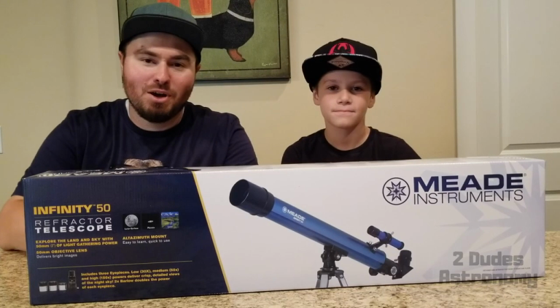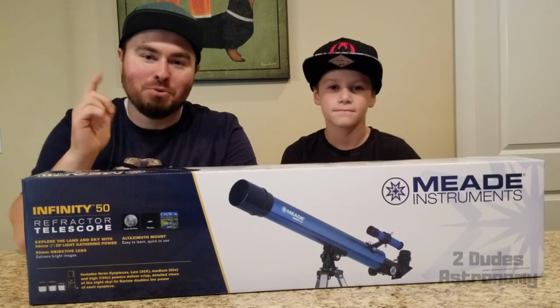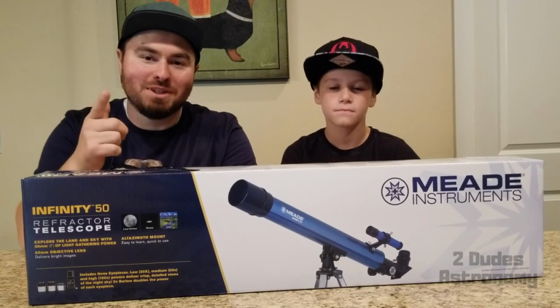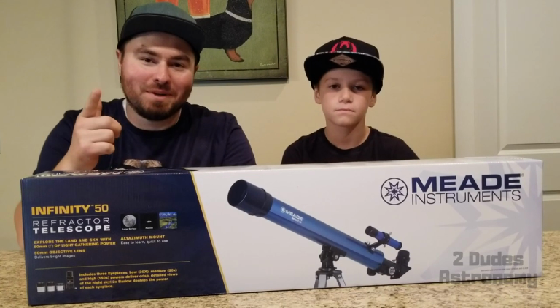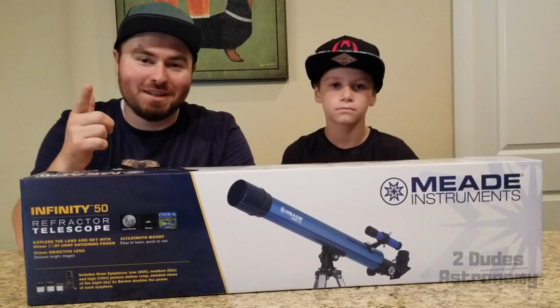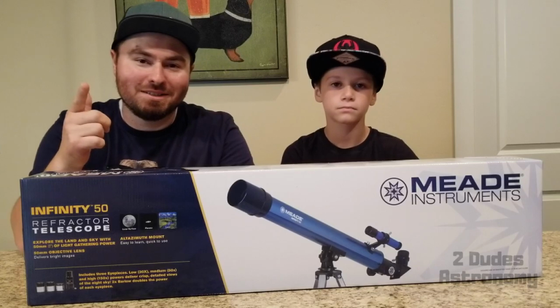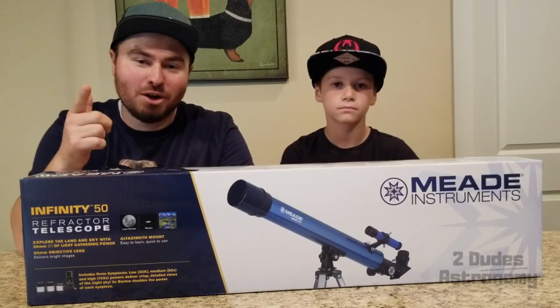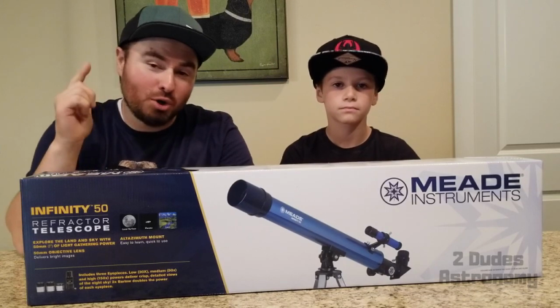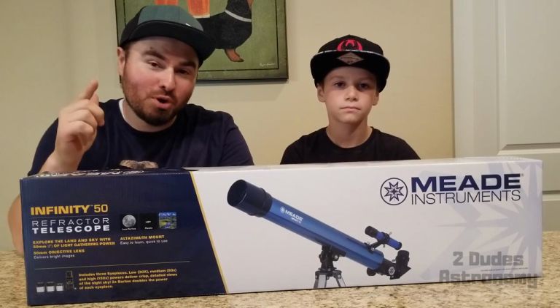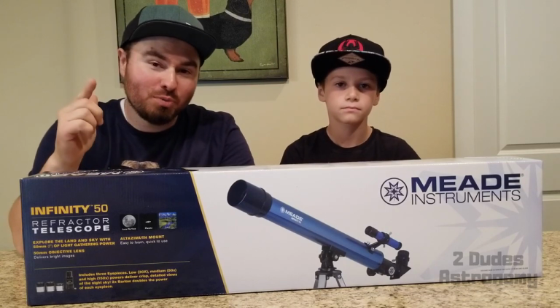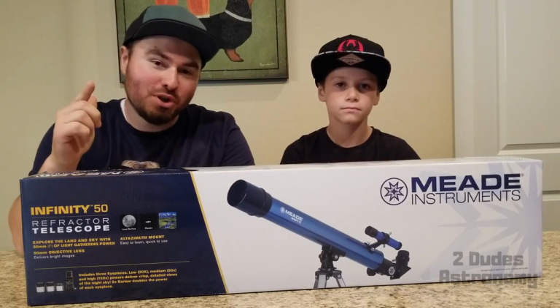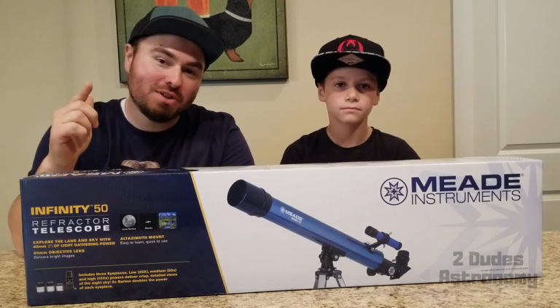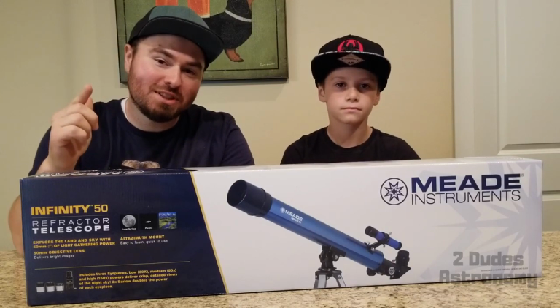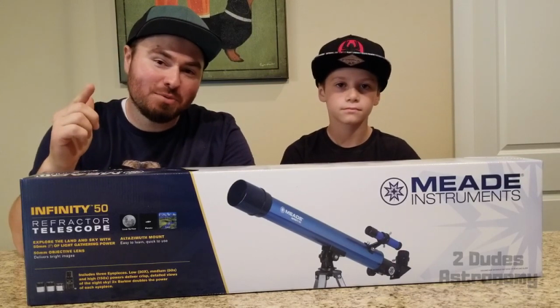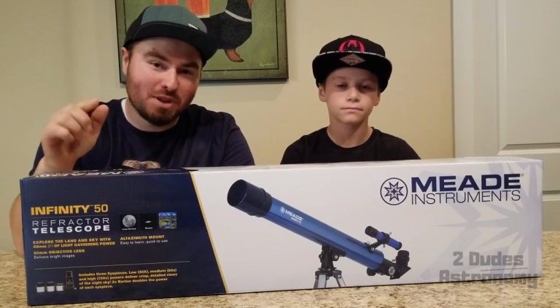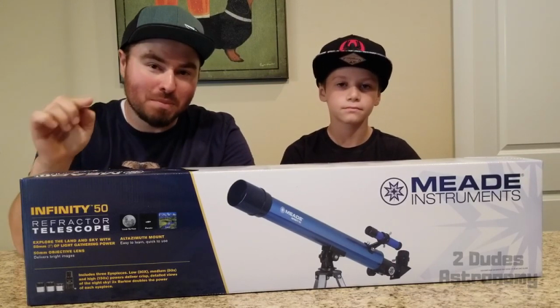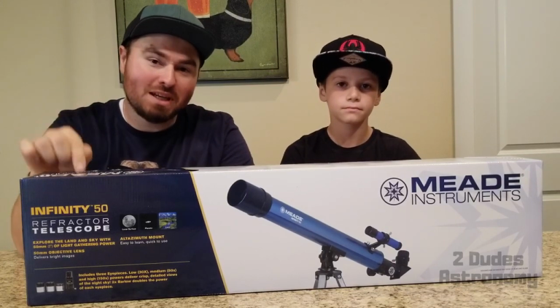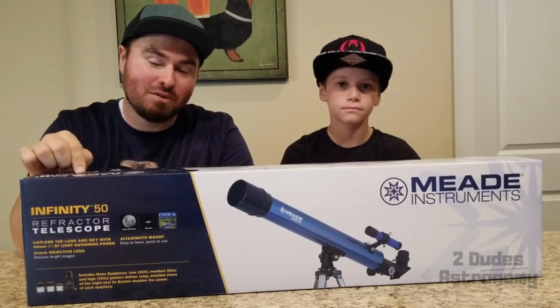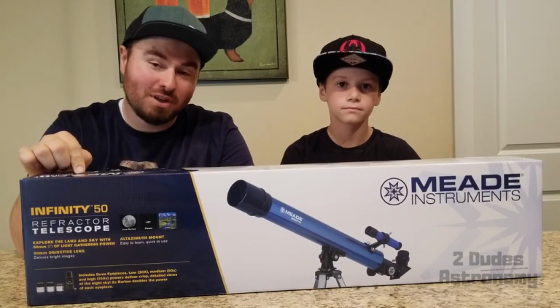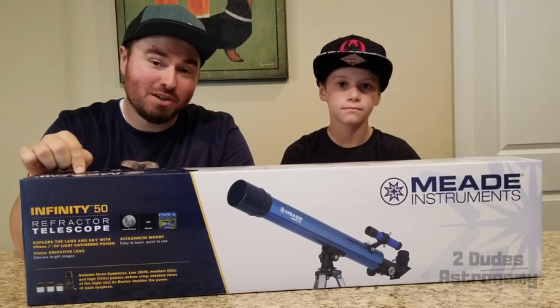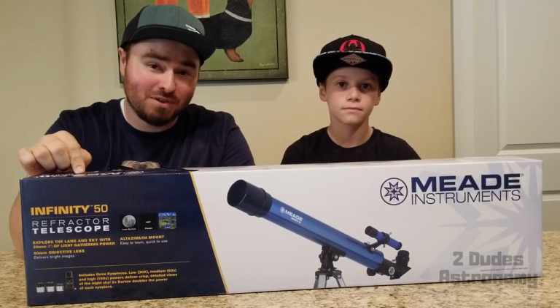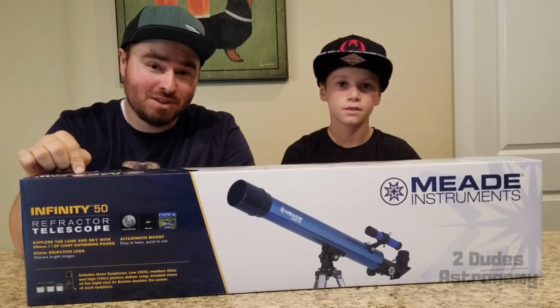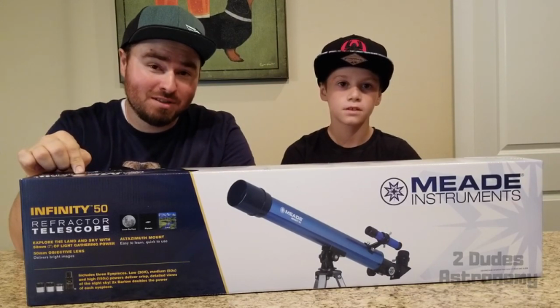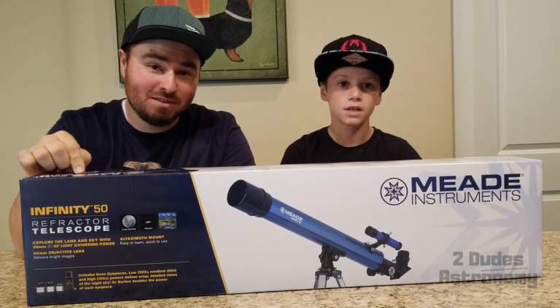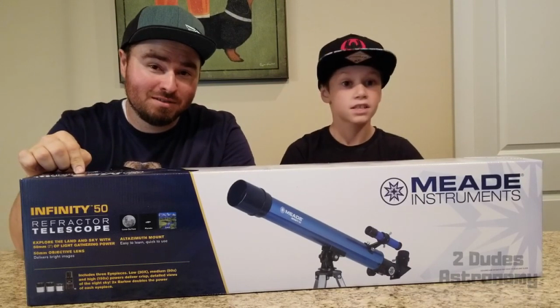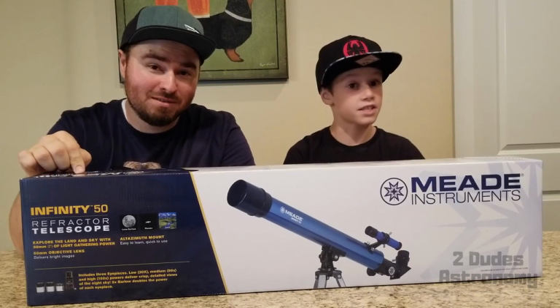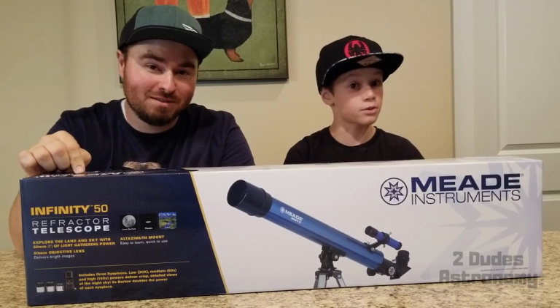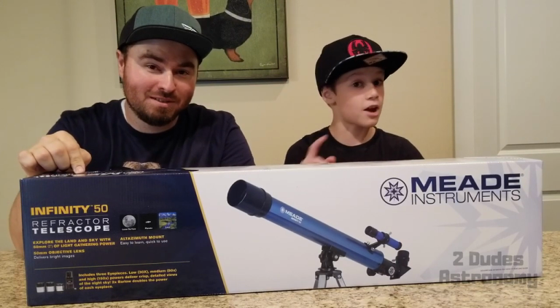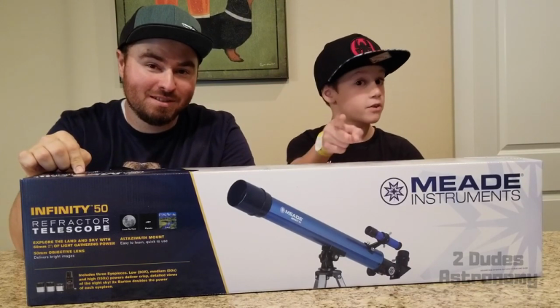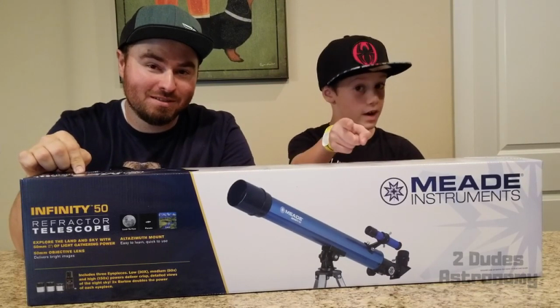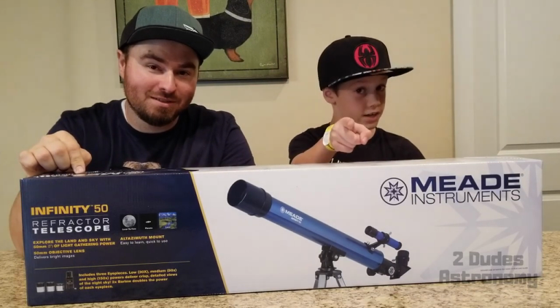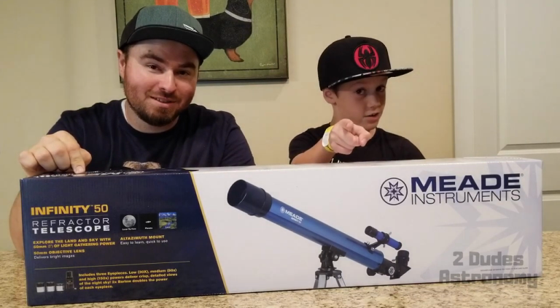What's up guys? Are you wondering what you can see with the Meade Infinity 50? Stick around to find out.